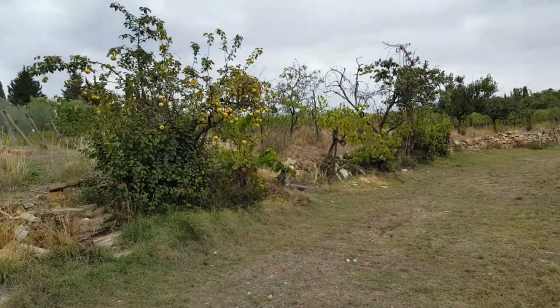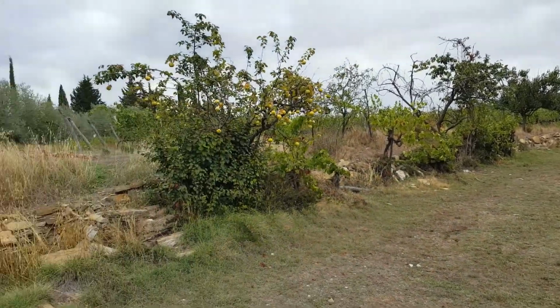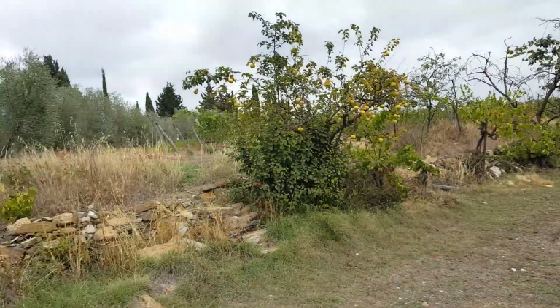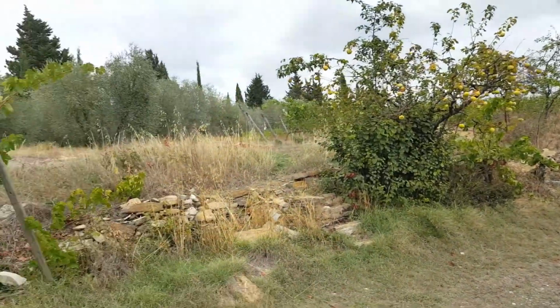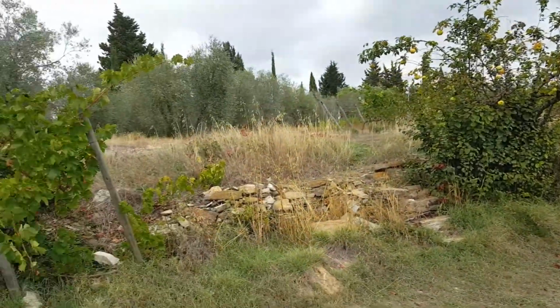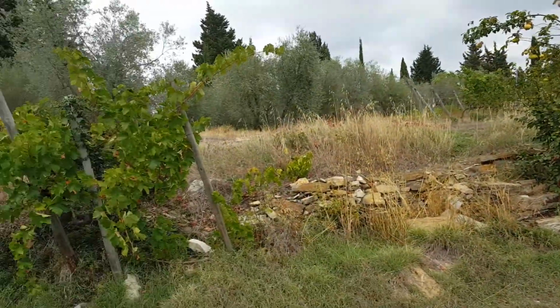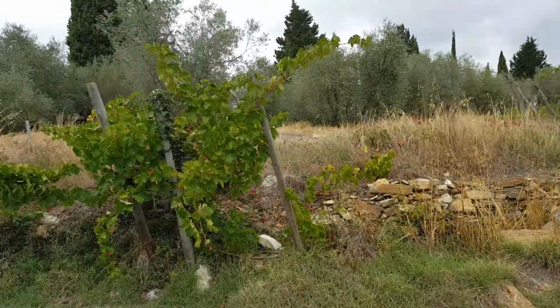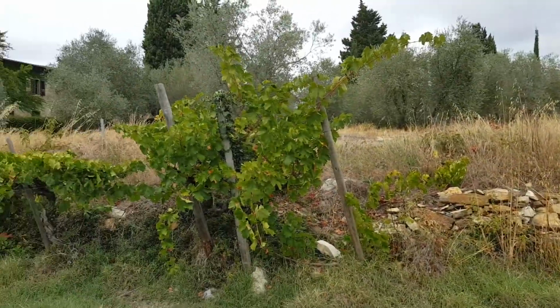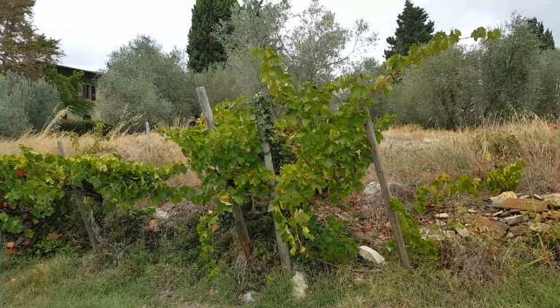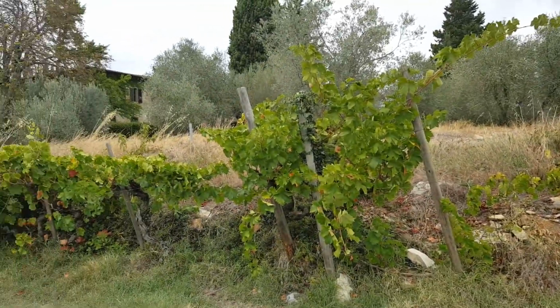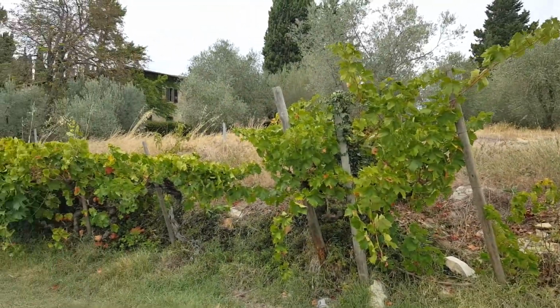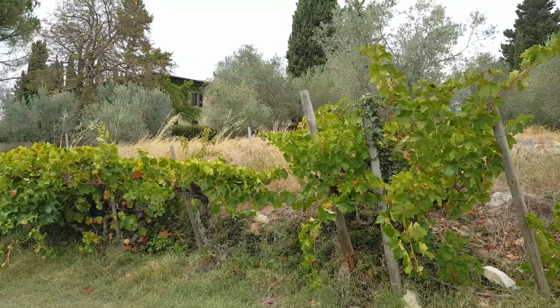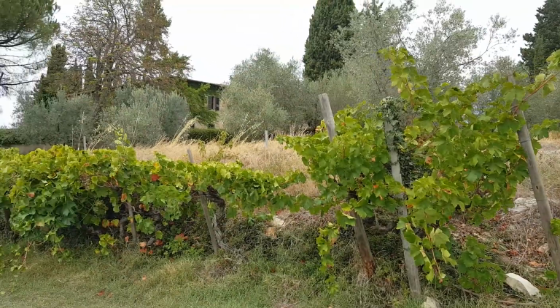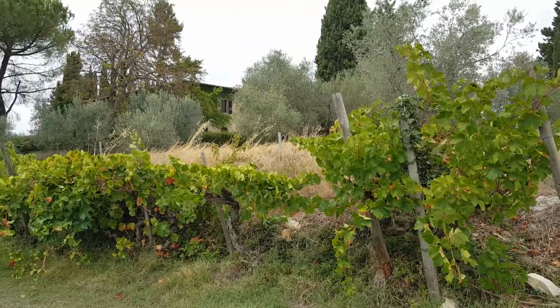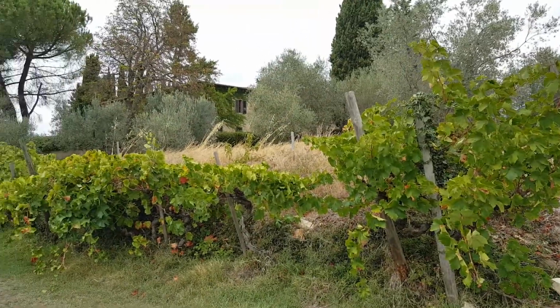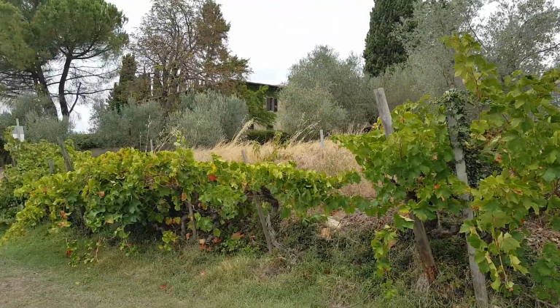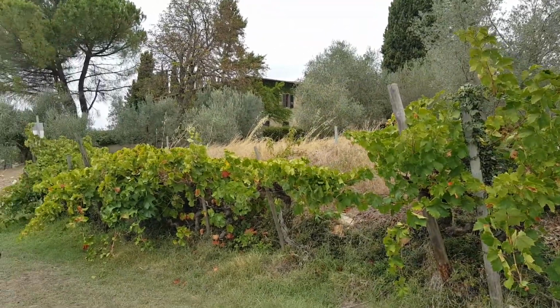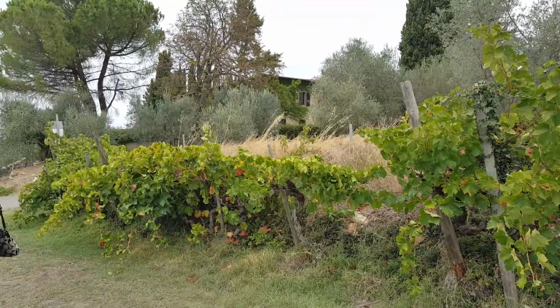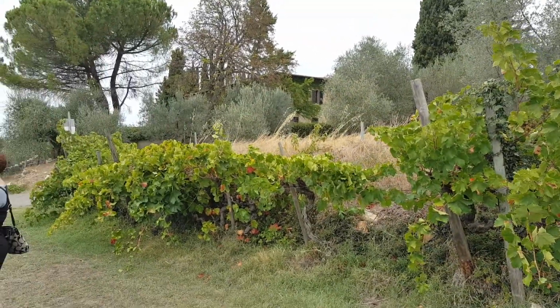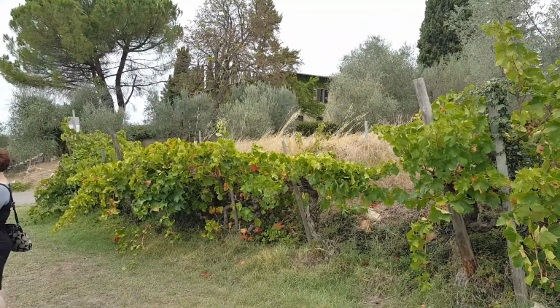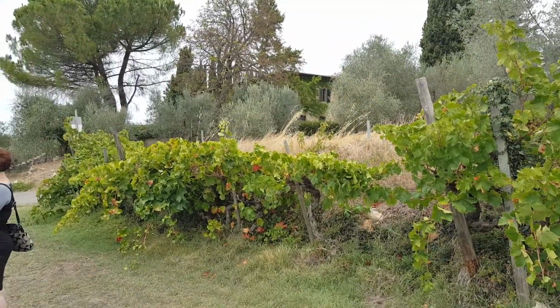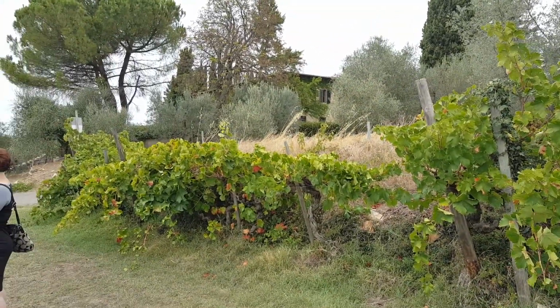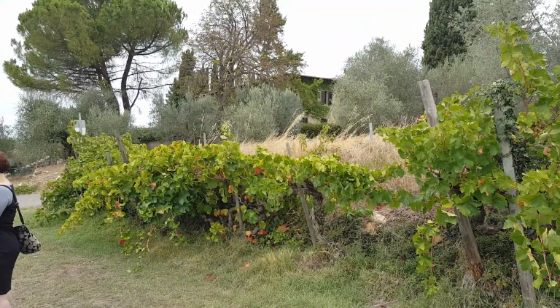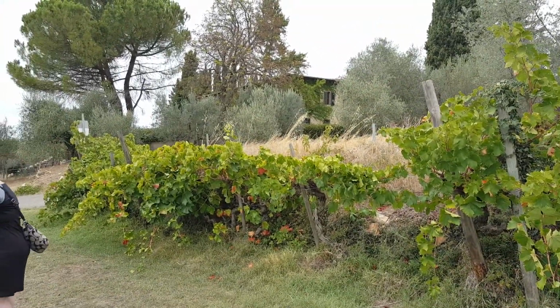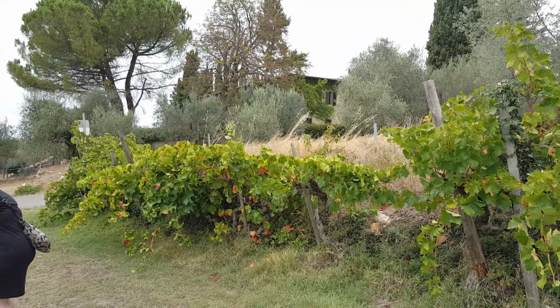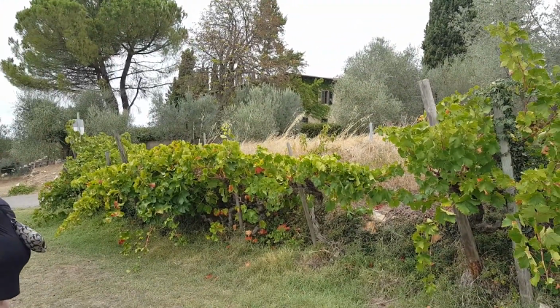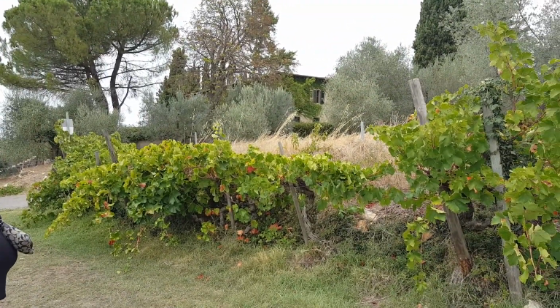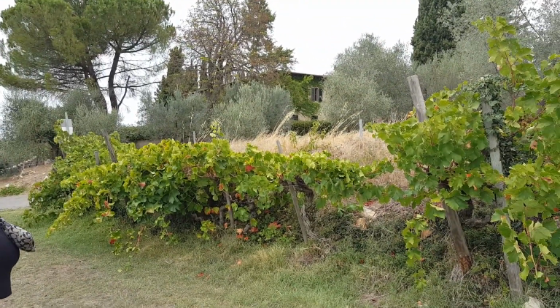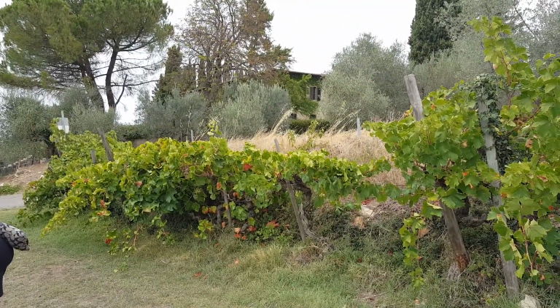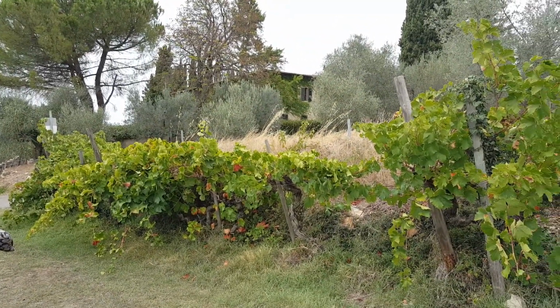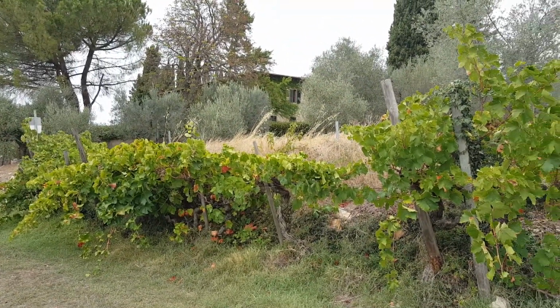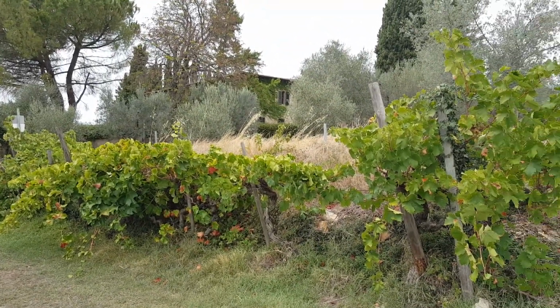We need the influence of the wood to give a little bit more balance between the tannins and the acidity.